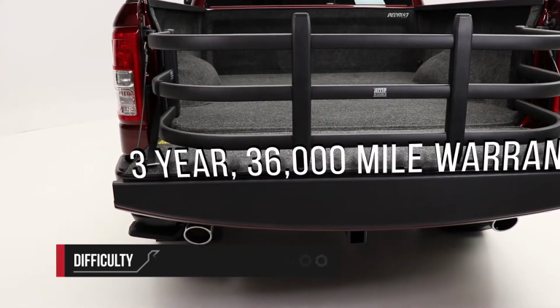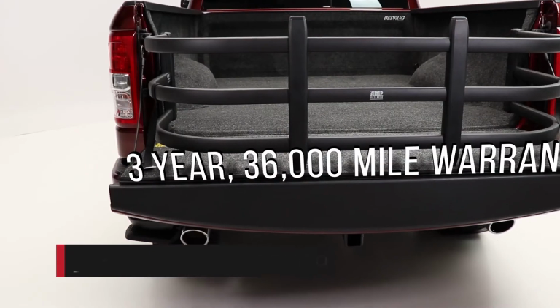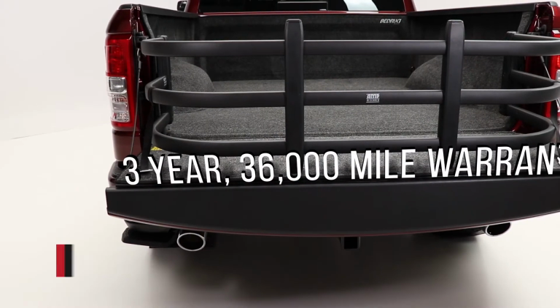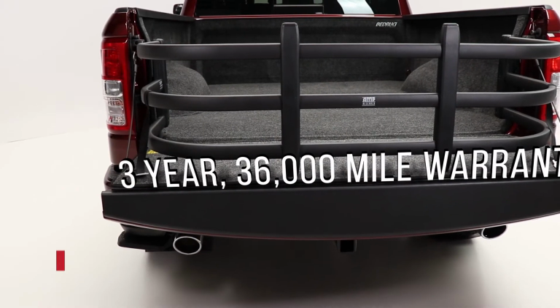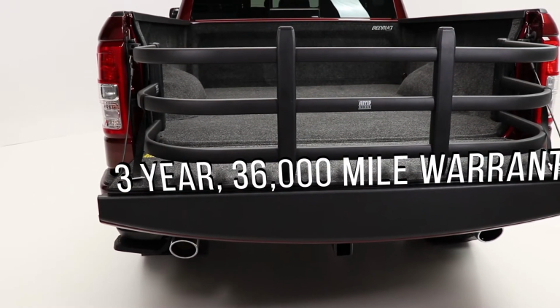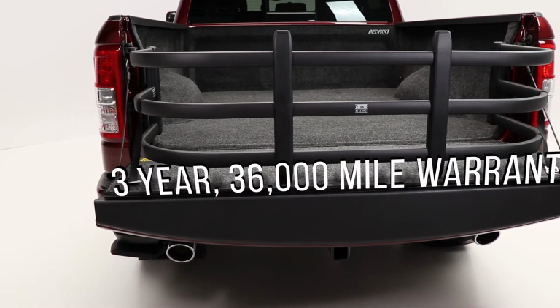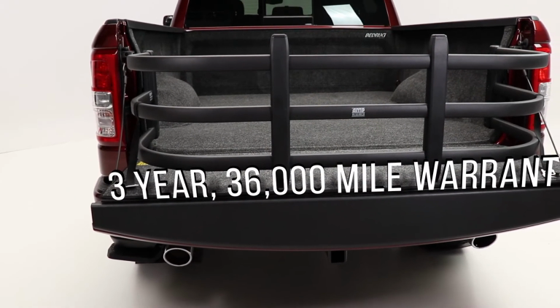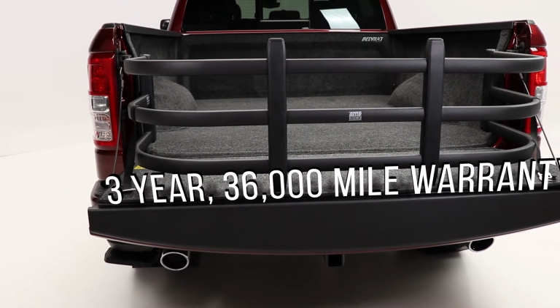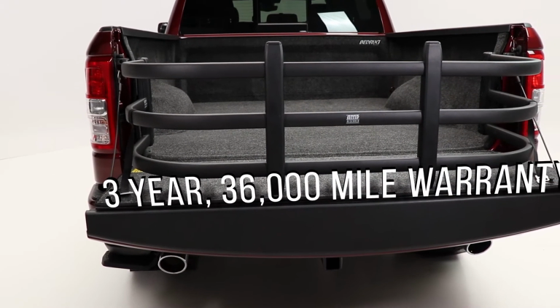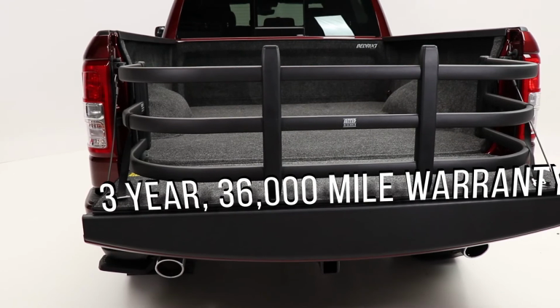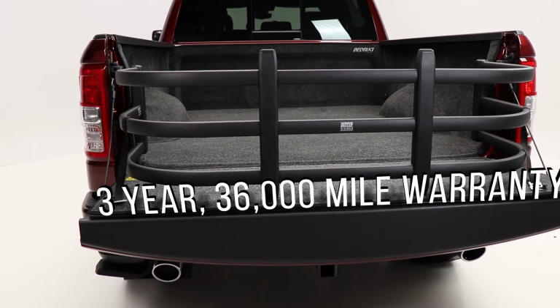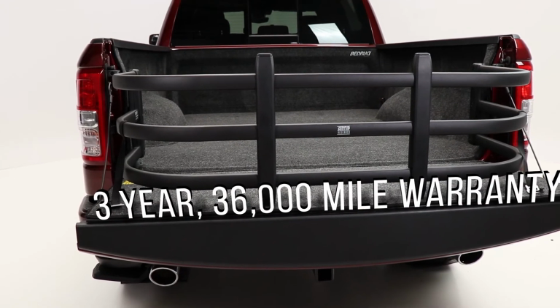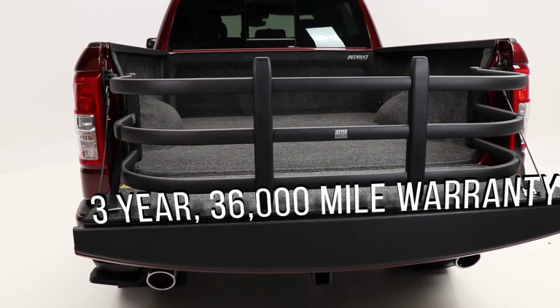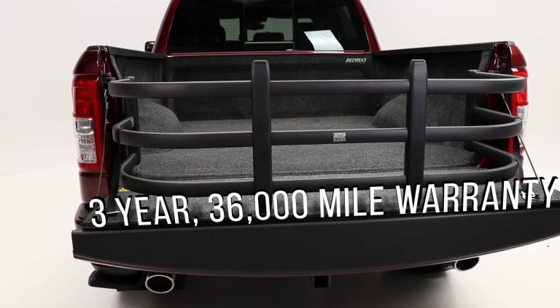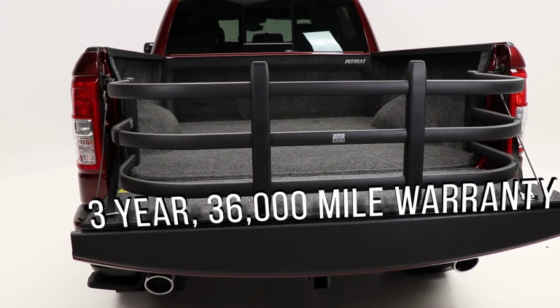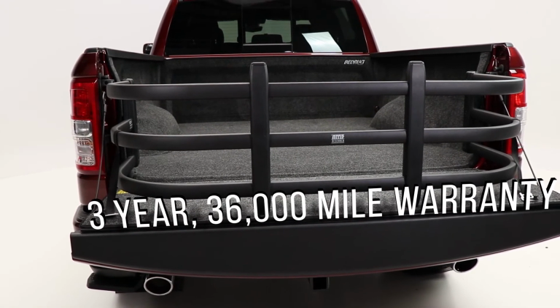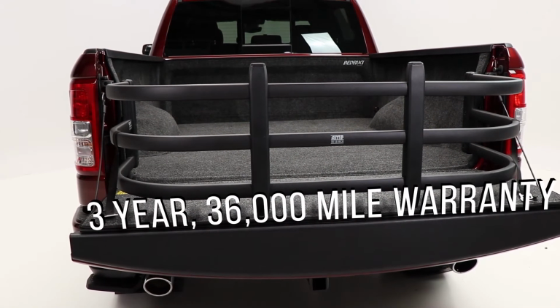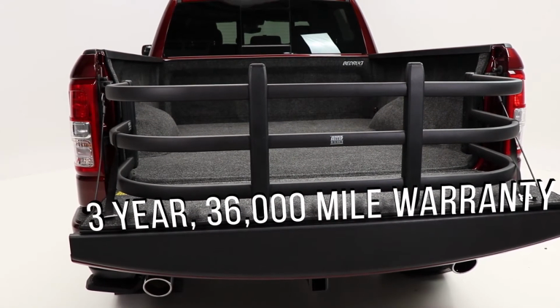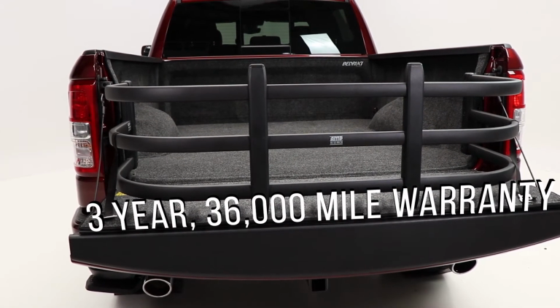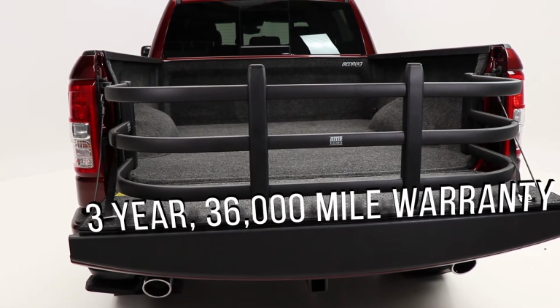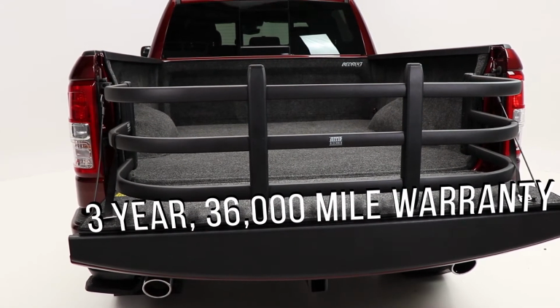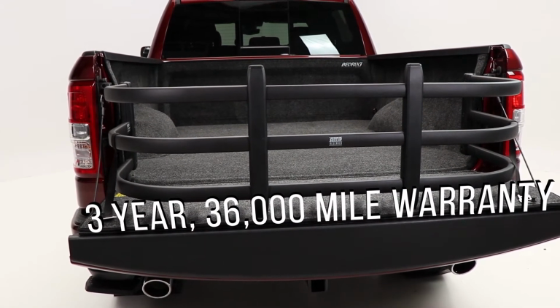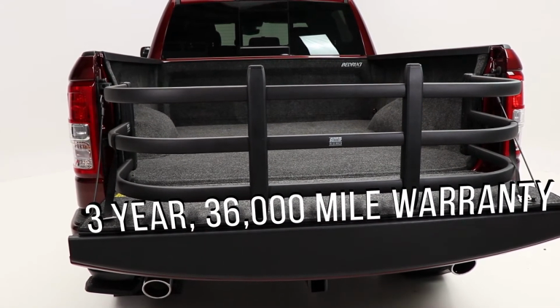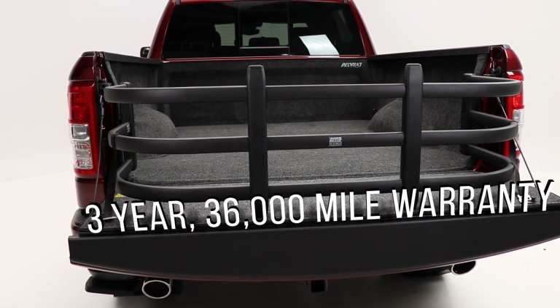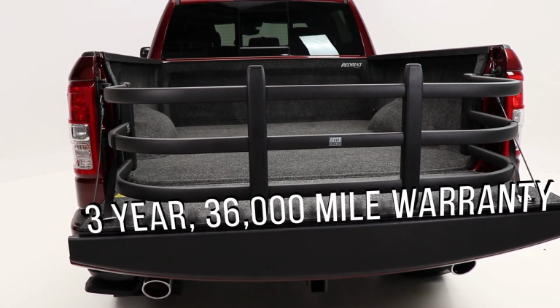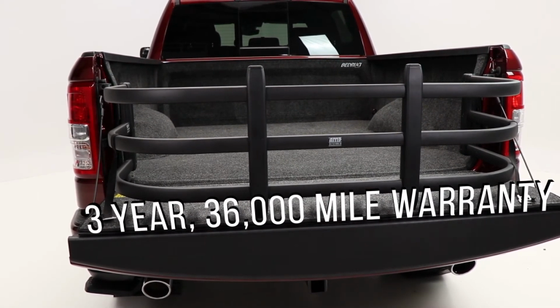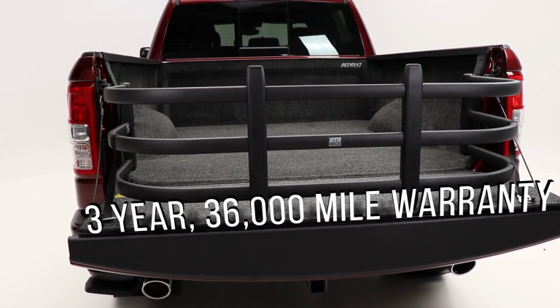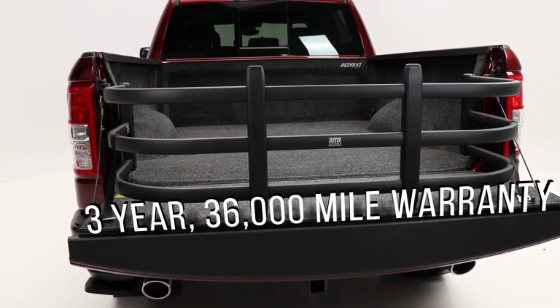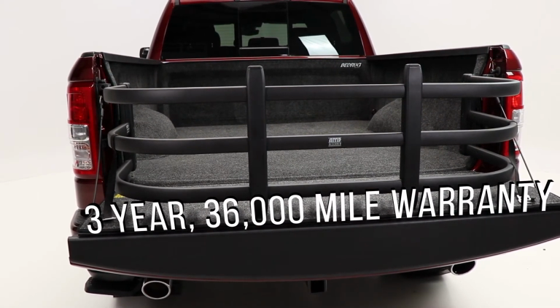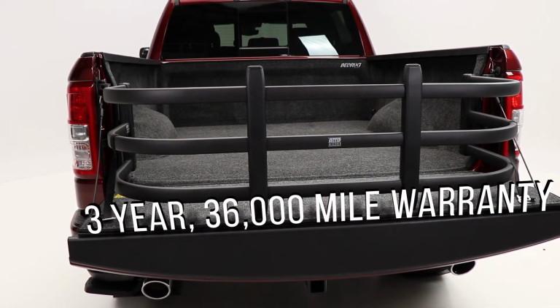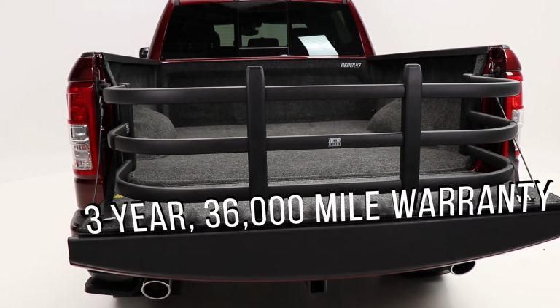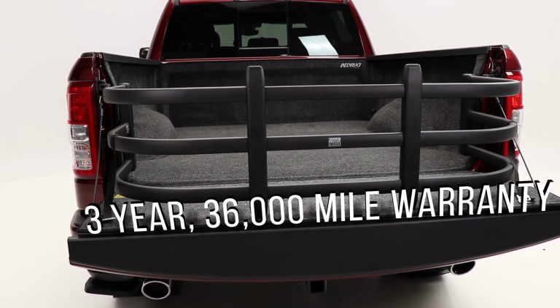The bed extender from Amp Research is made in the USA and backed with a 3 year, 36,000 mile warranty.